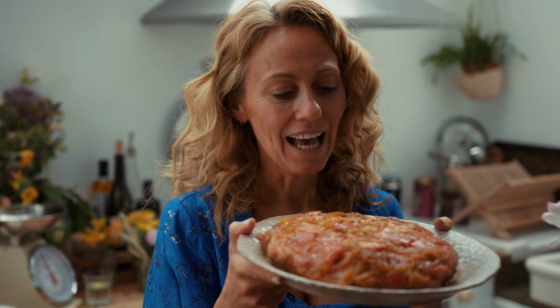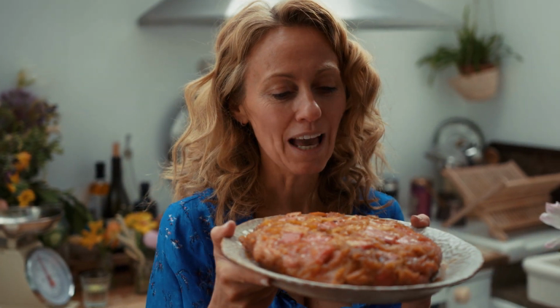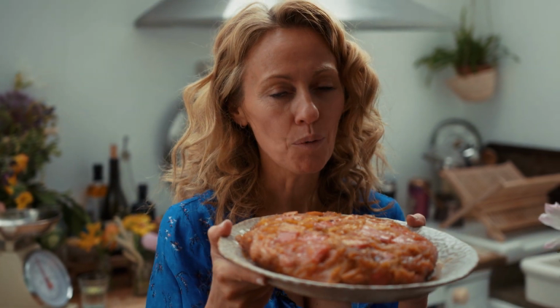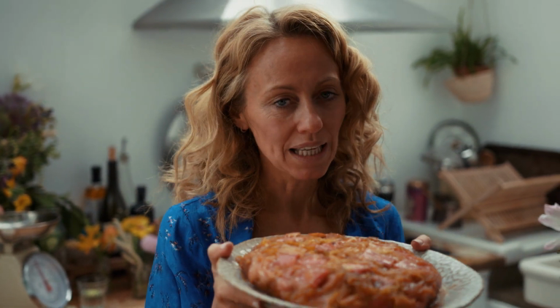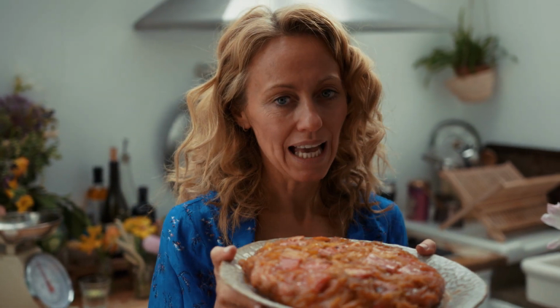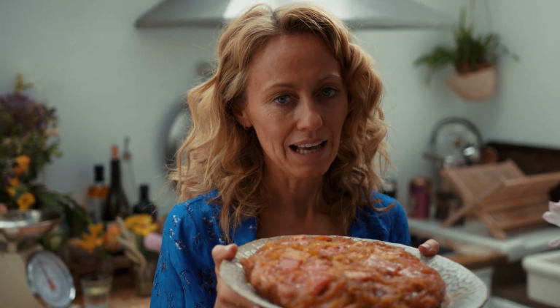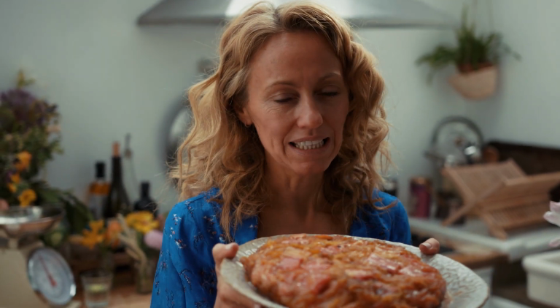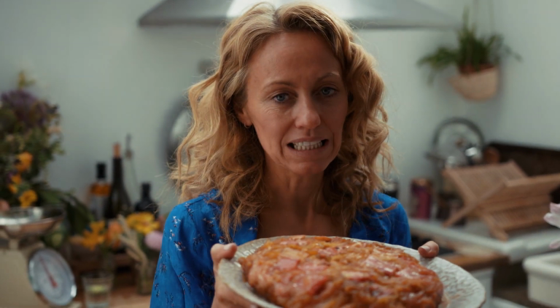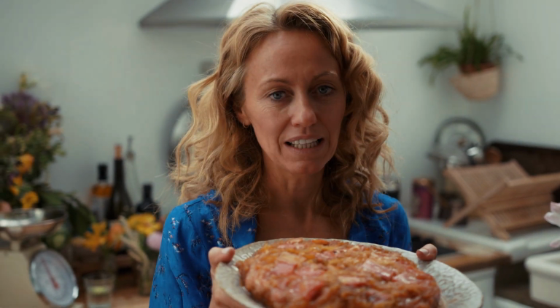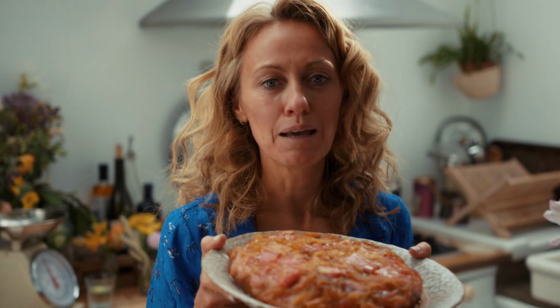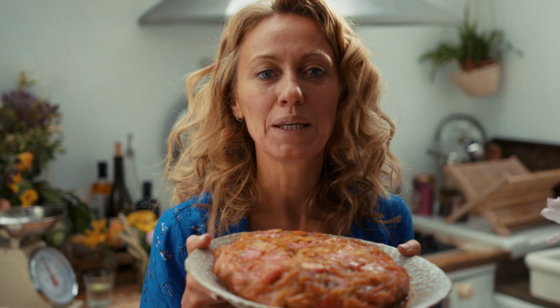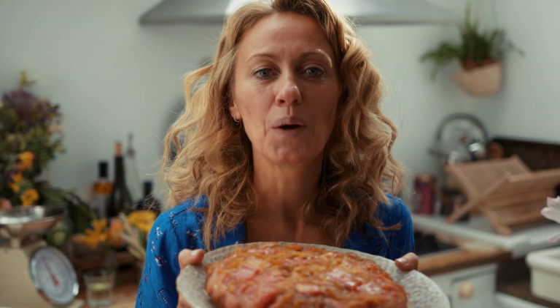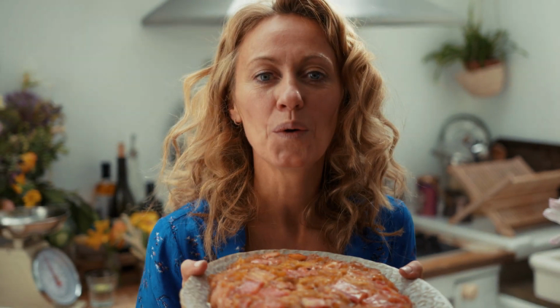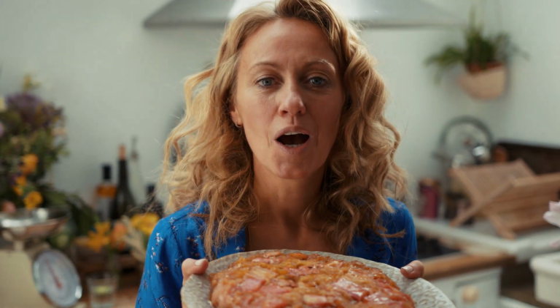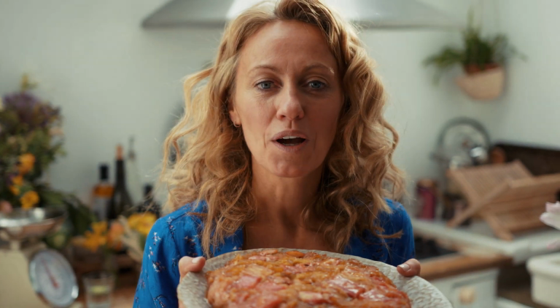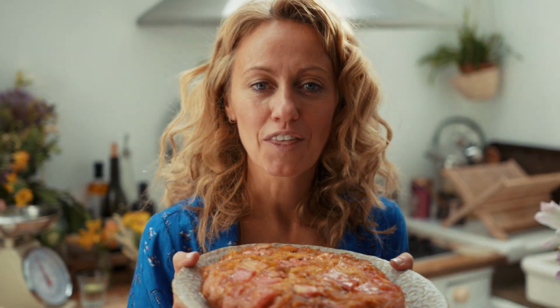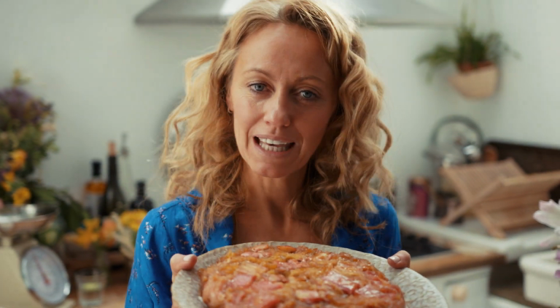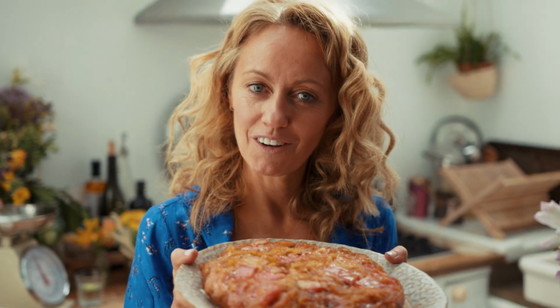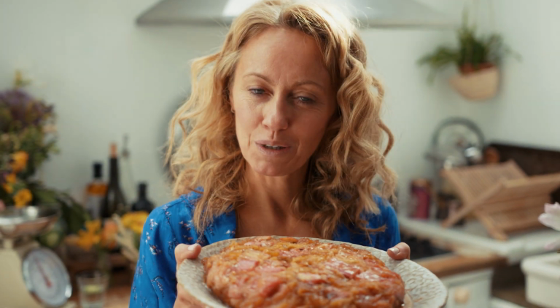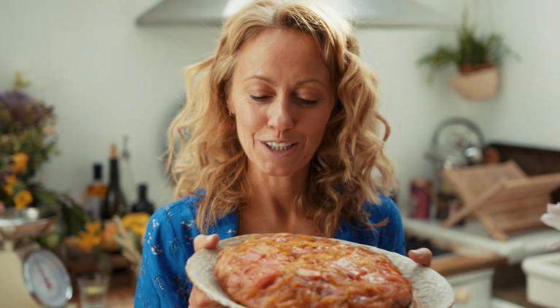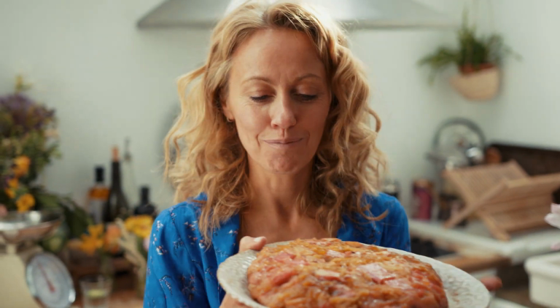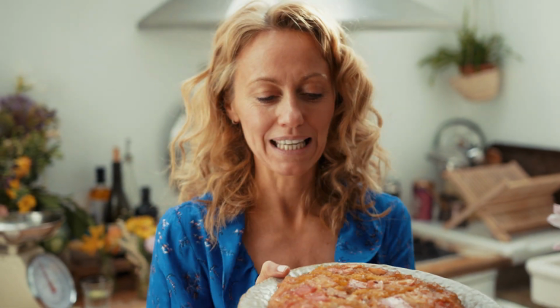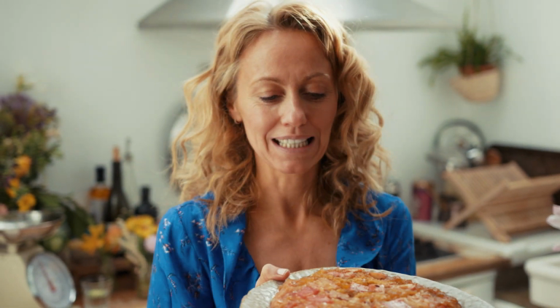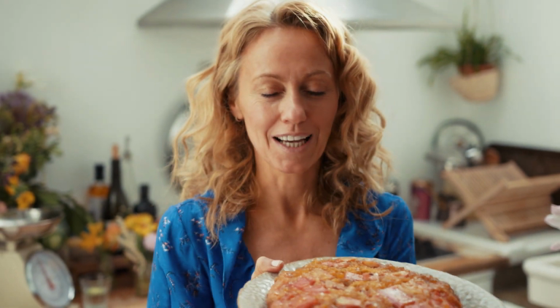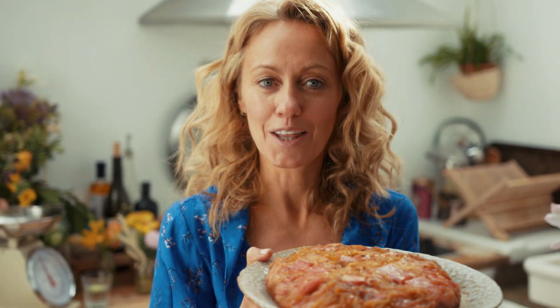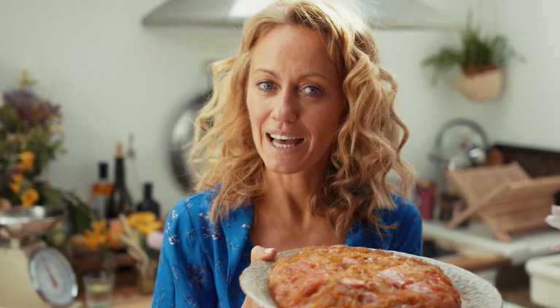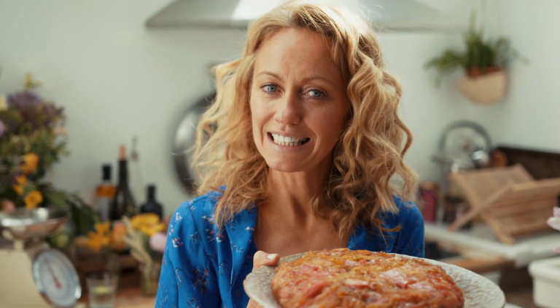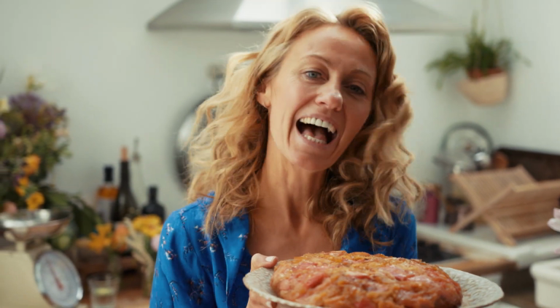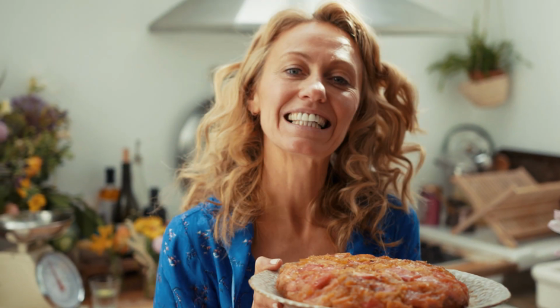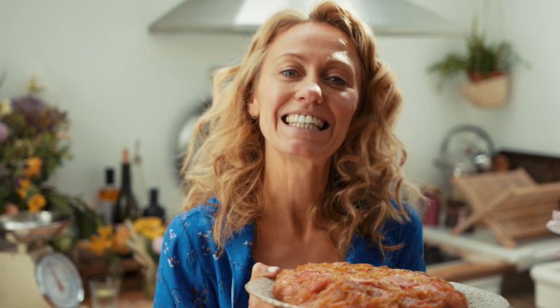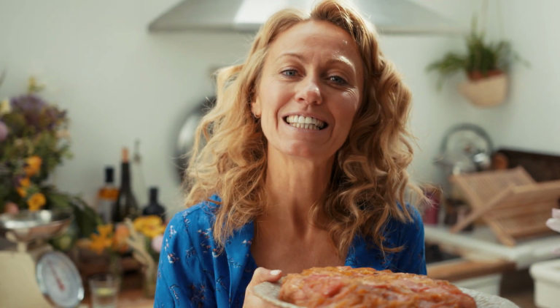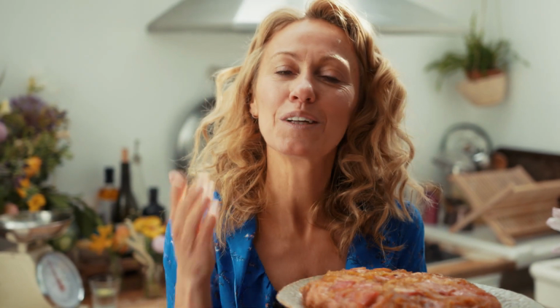I can't wait to have a taste of it. Let me know what you think once you've baked it. I'll see you soon.